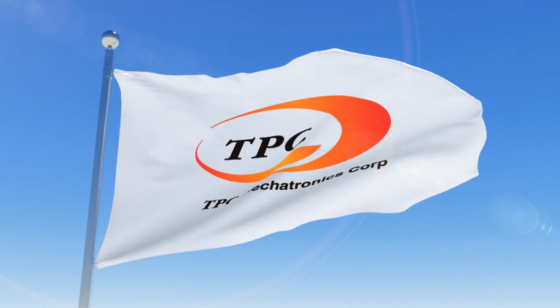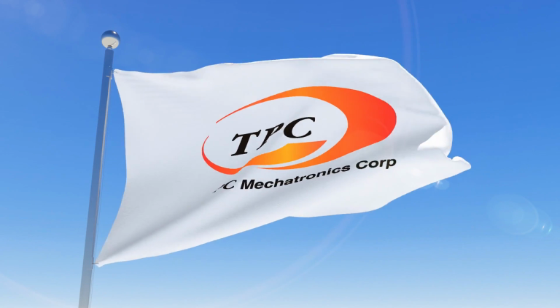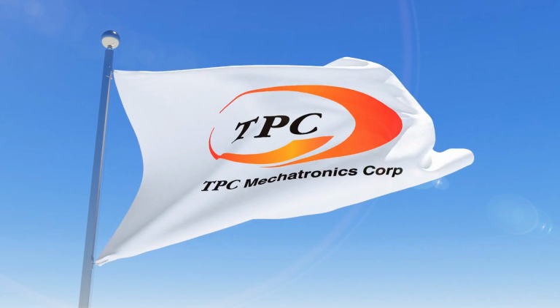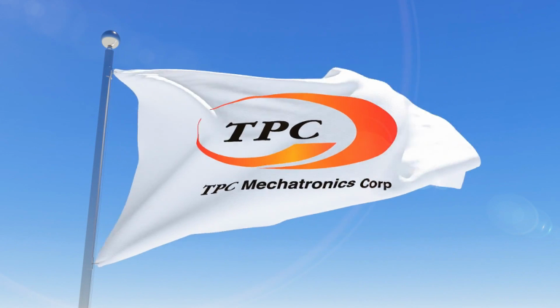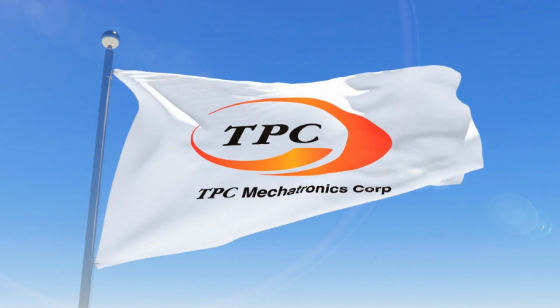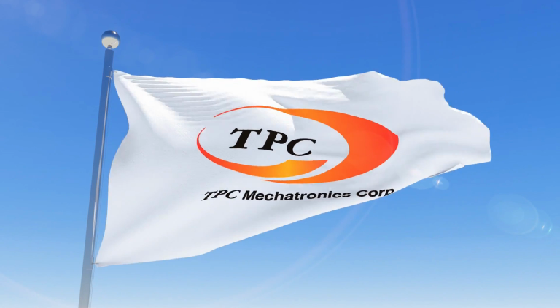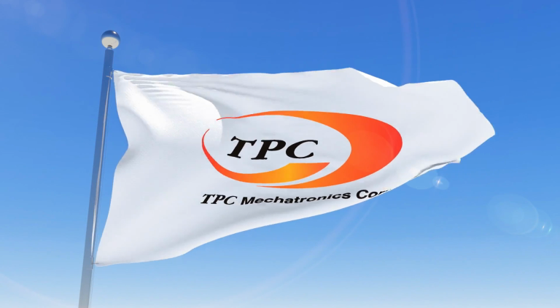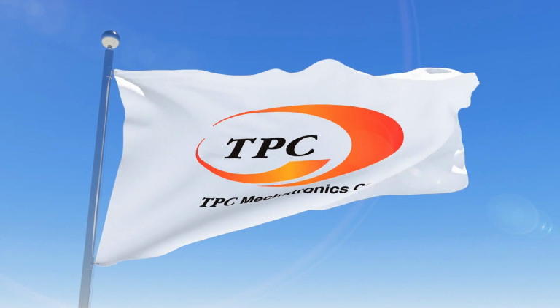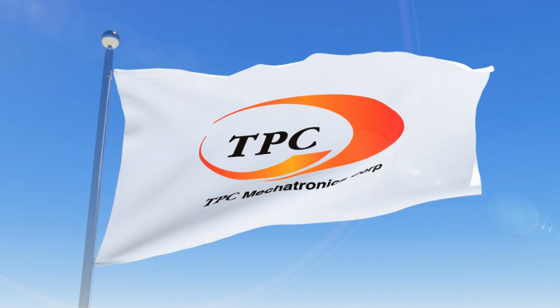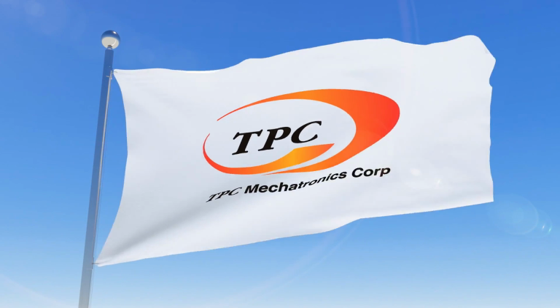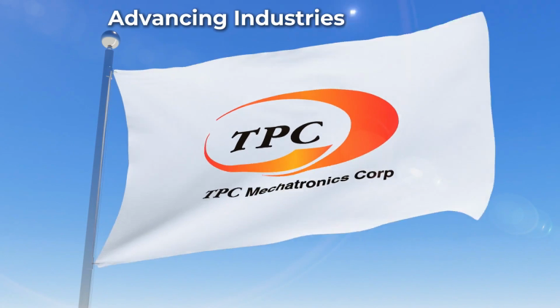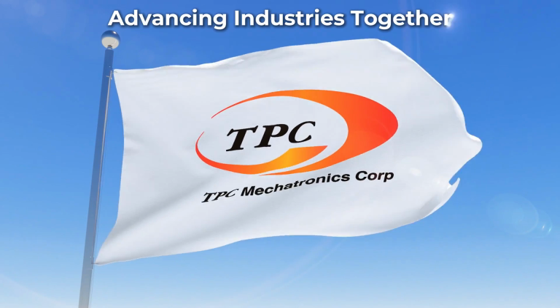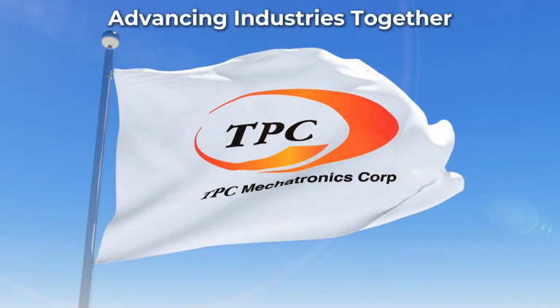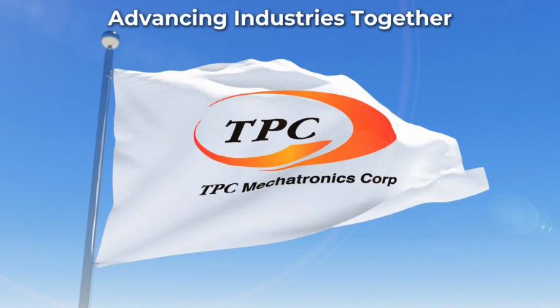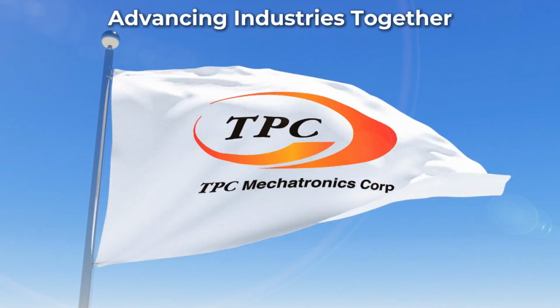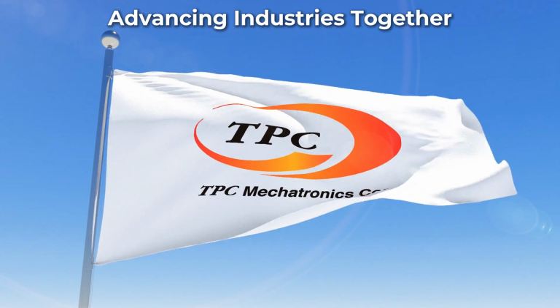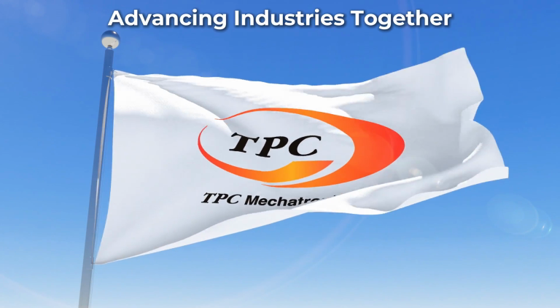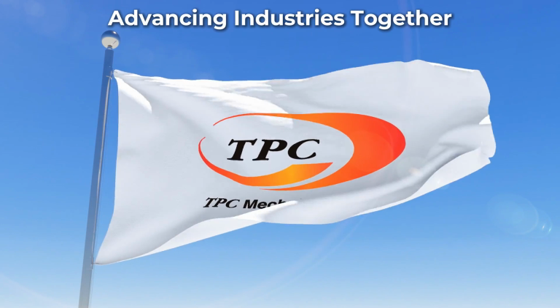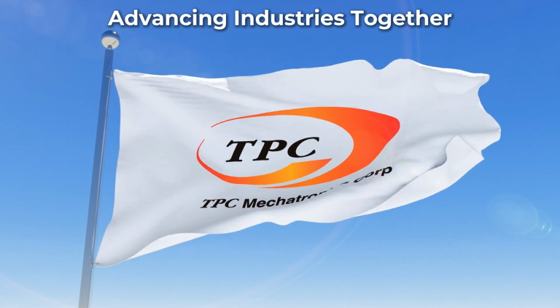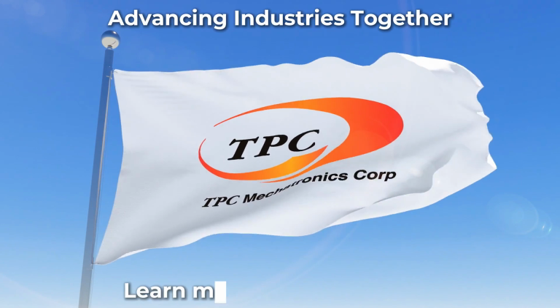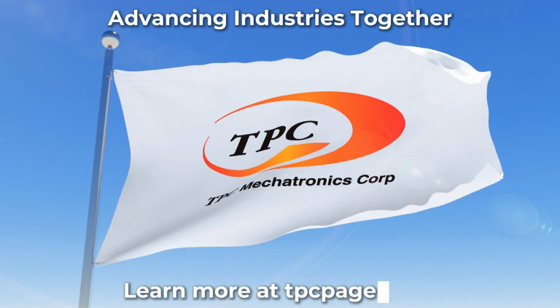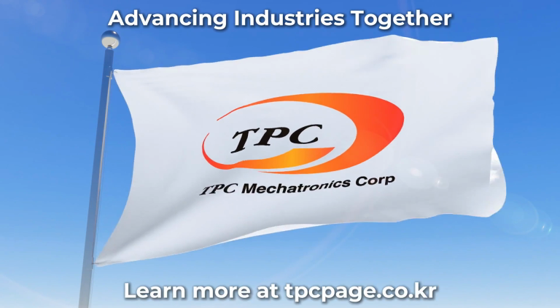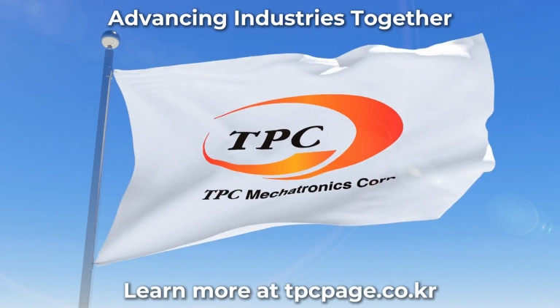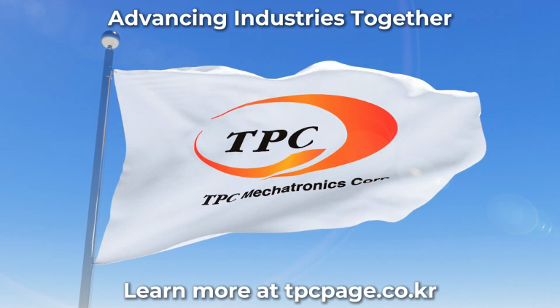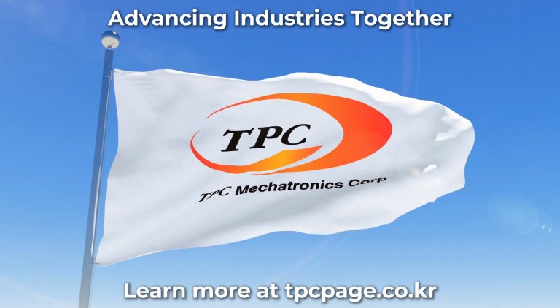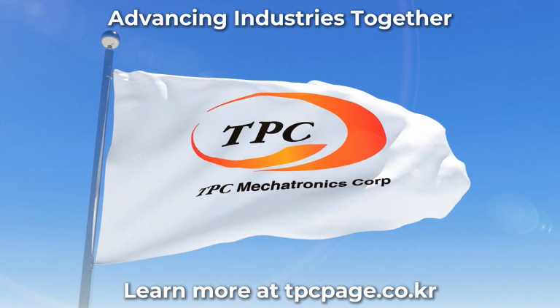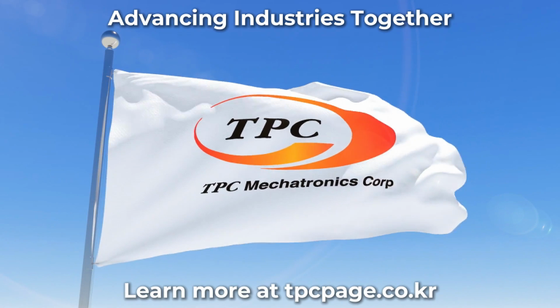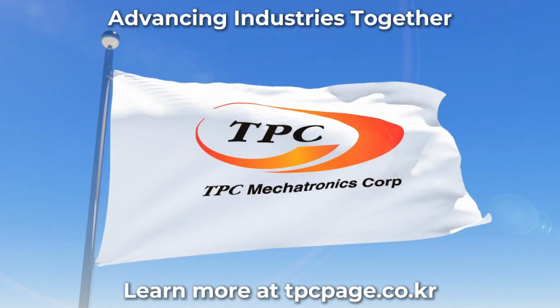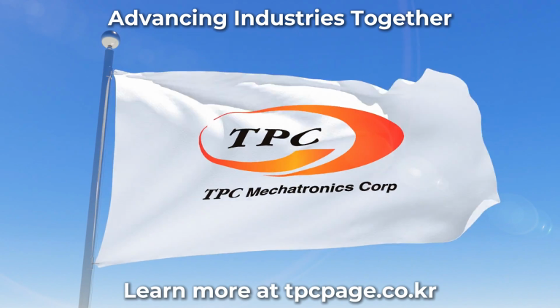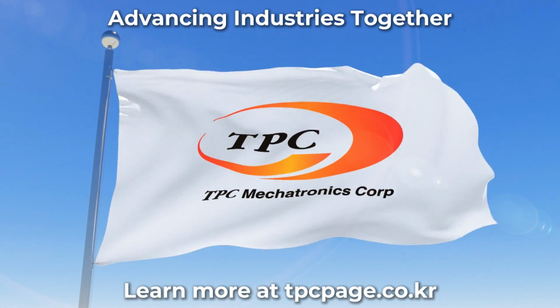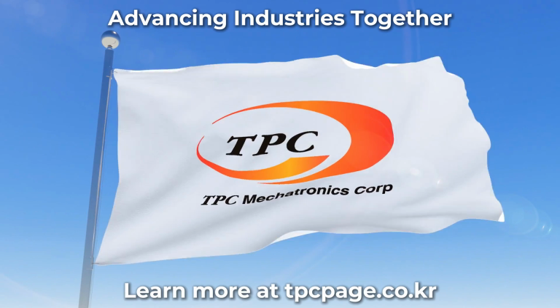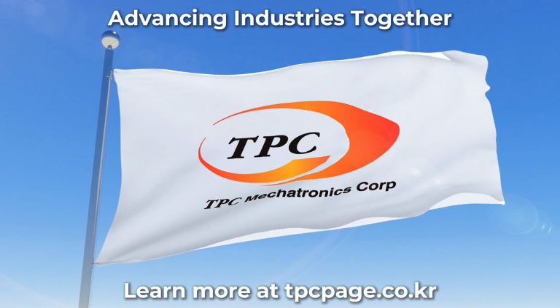TPC Mechatronics. Advancing industries together. Learn more at tpcpage.co.kr.